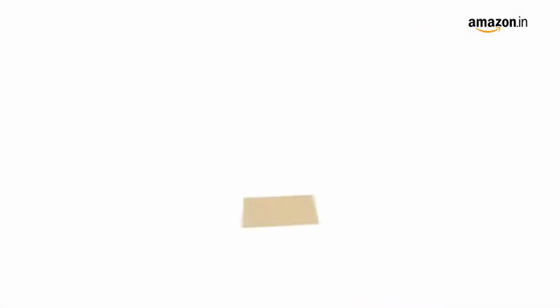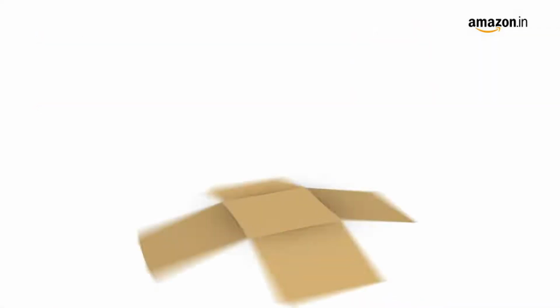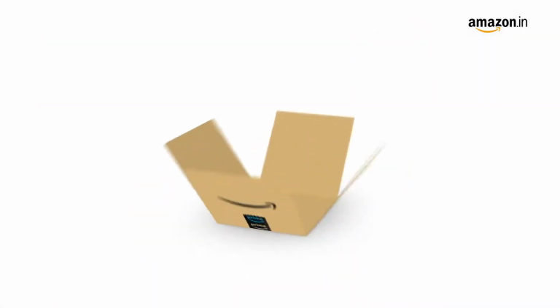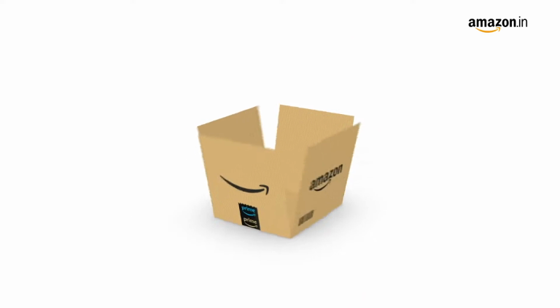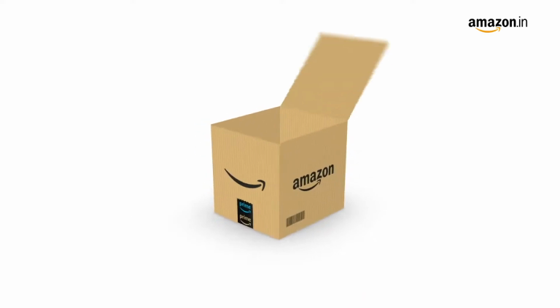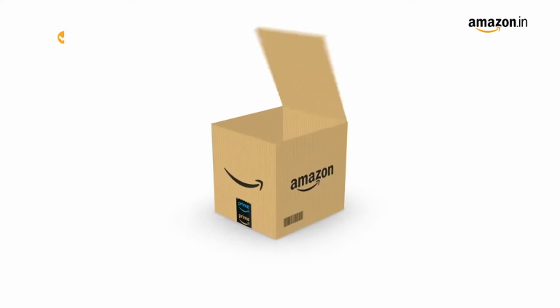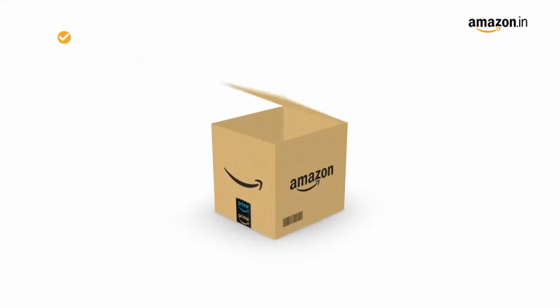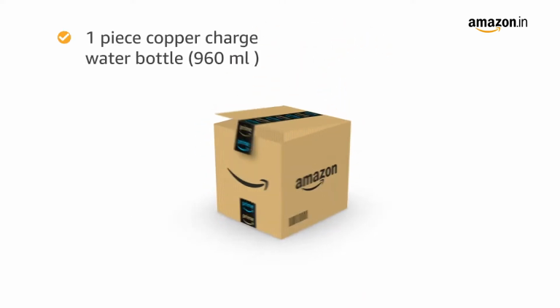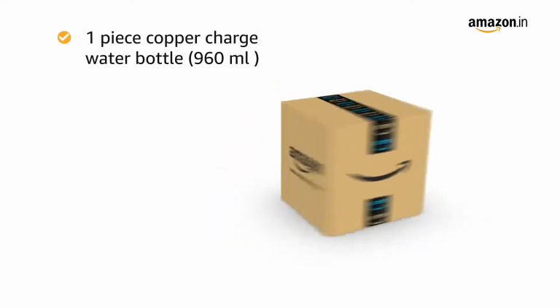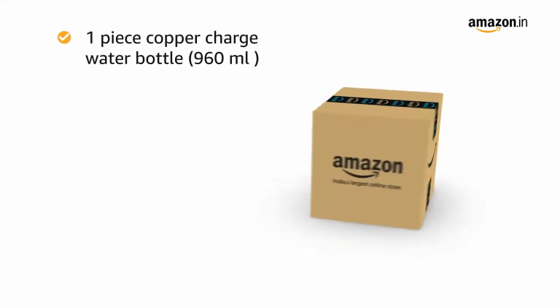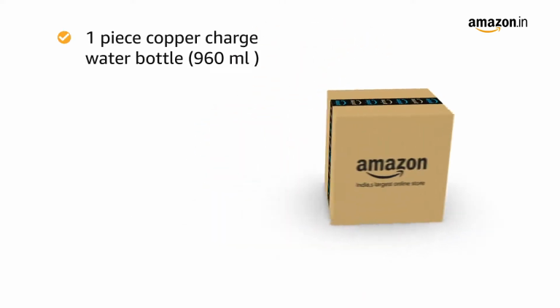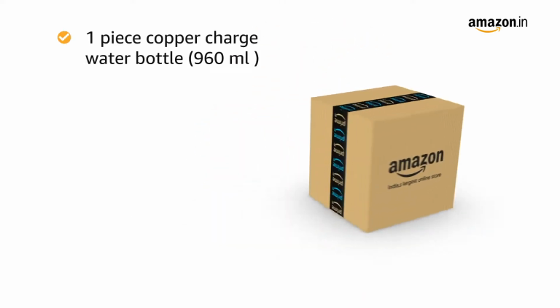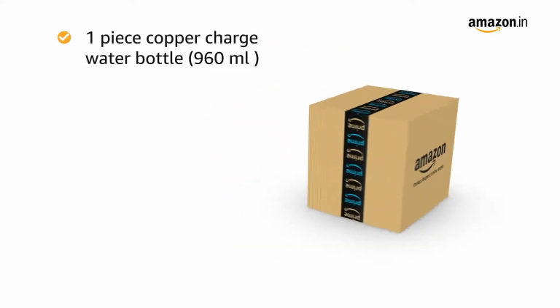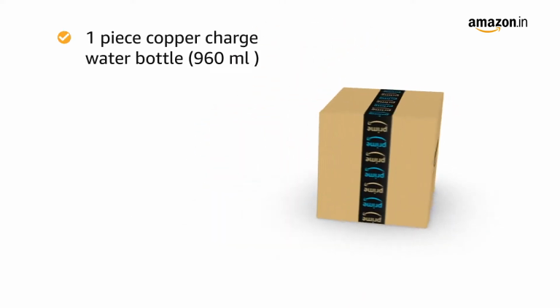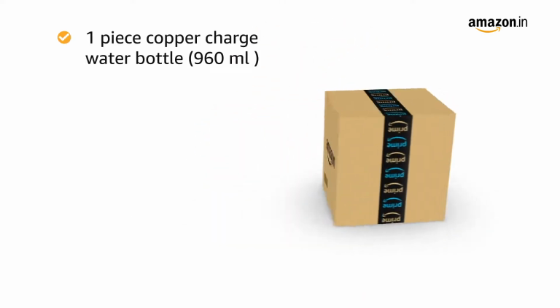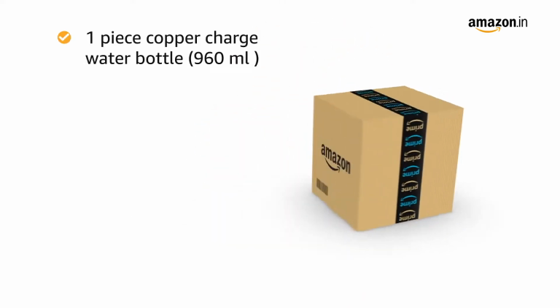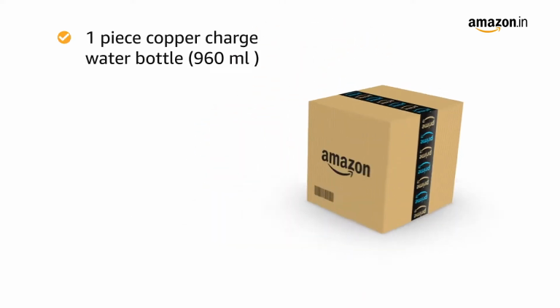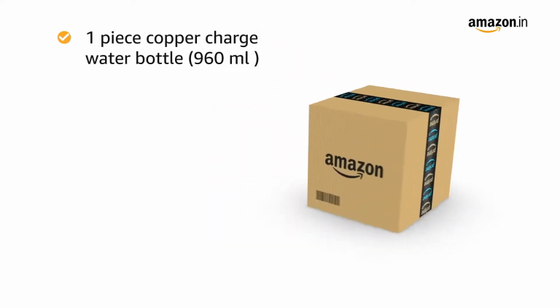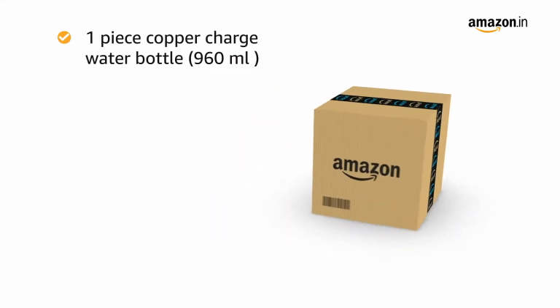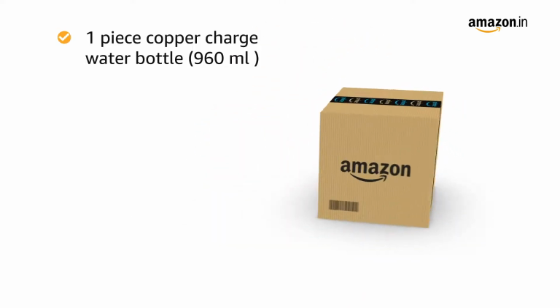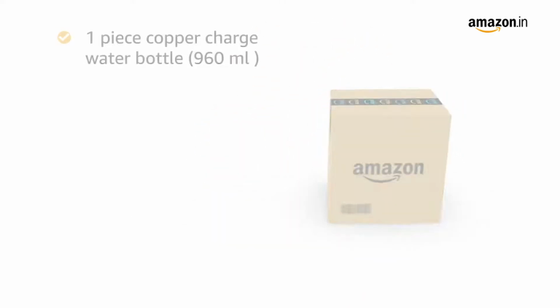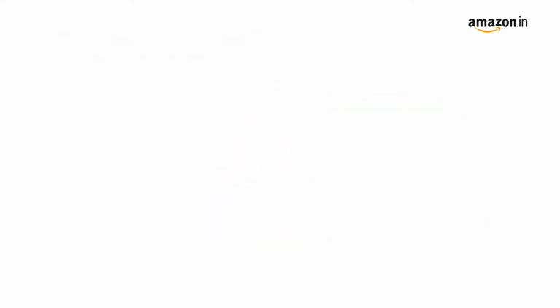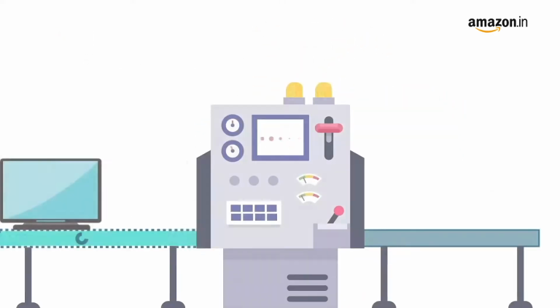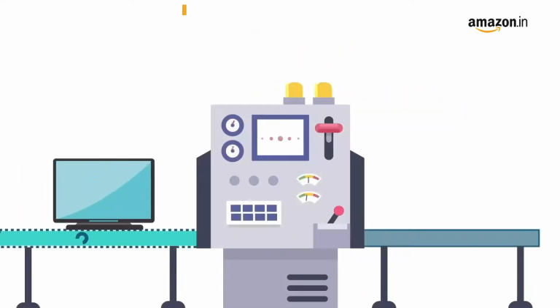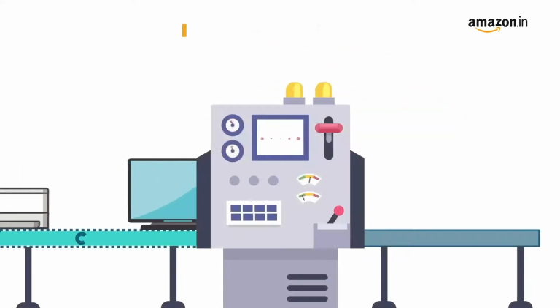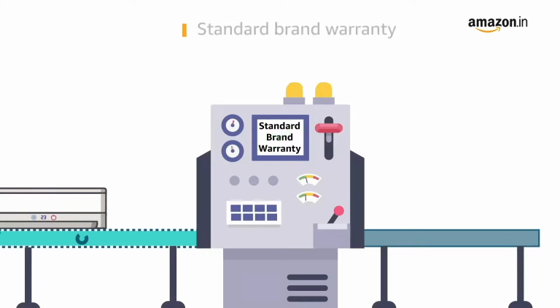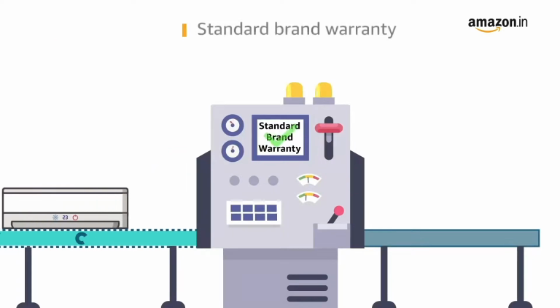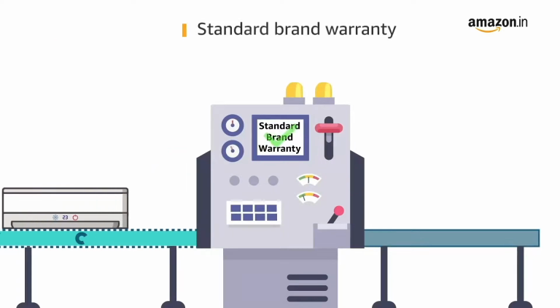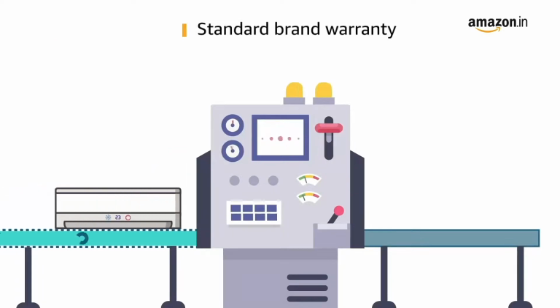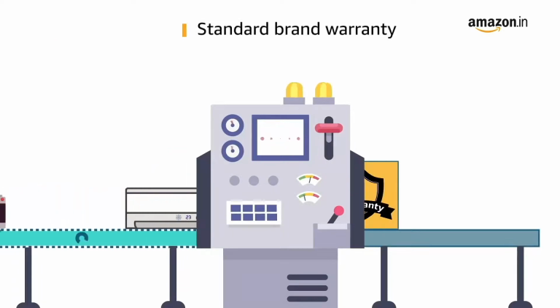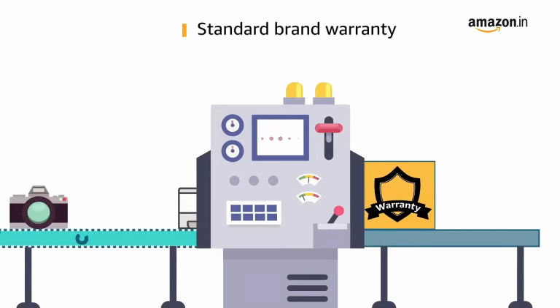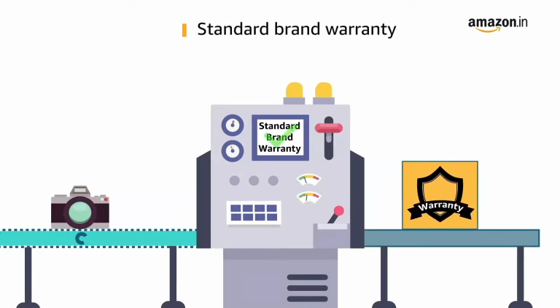Inside the box you will find one piece copper charge water bottle 960 ml. This product comes with standard brand warranty.